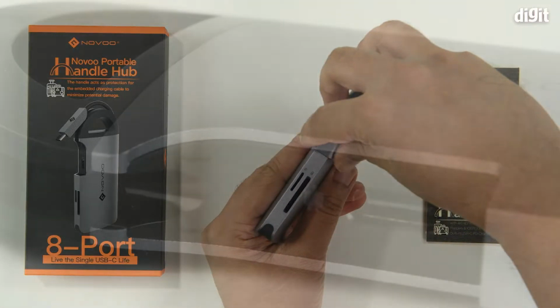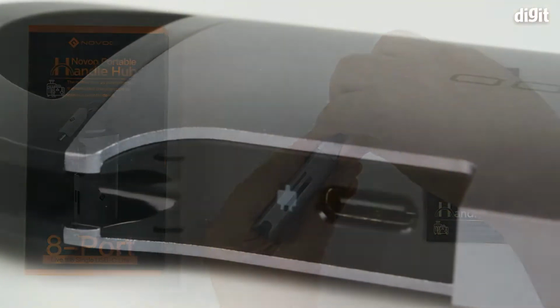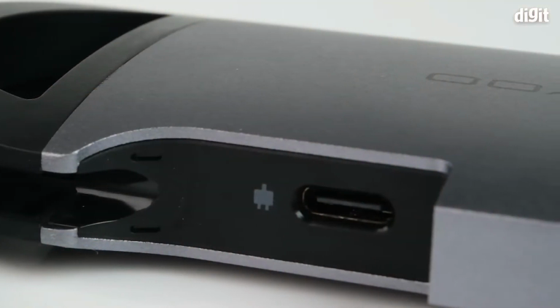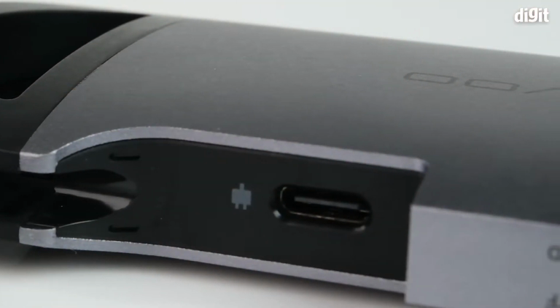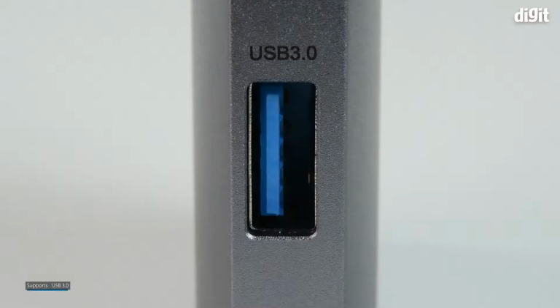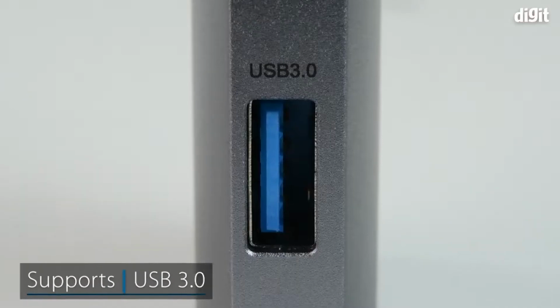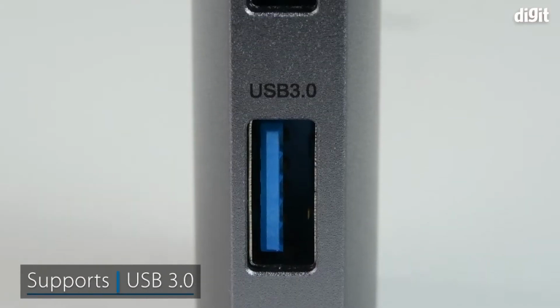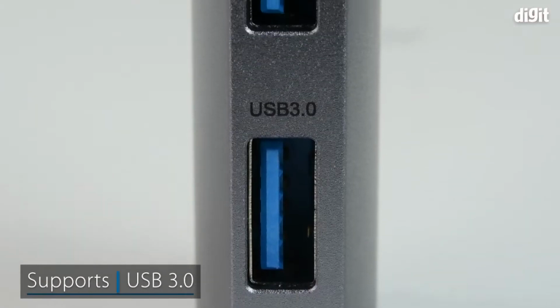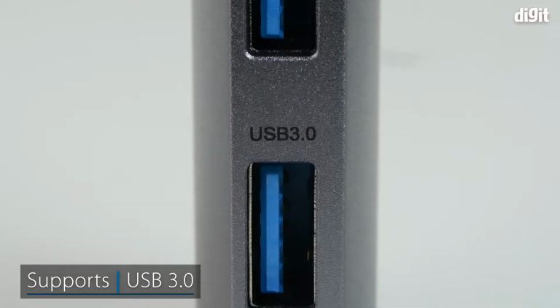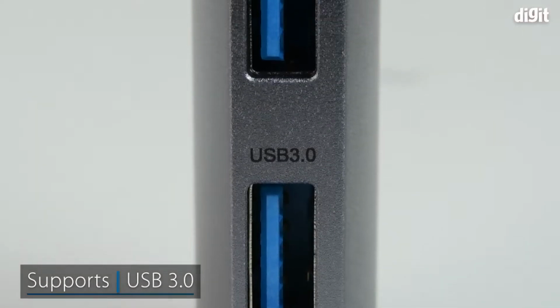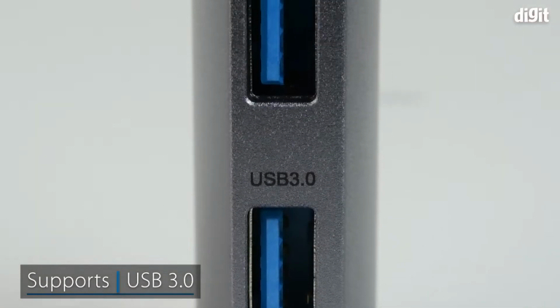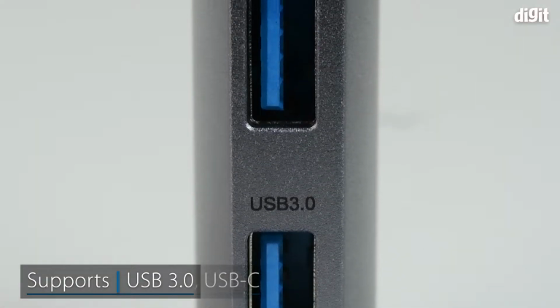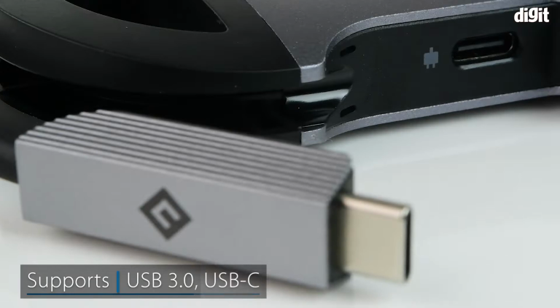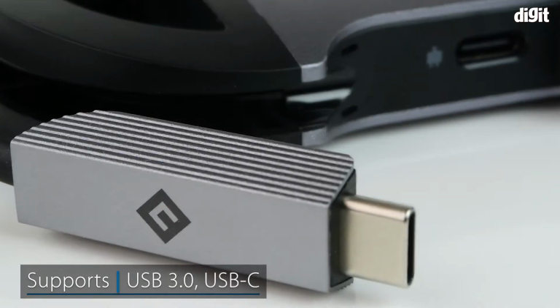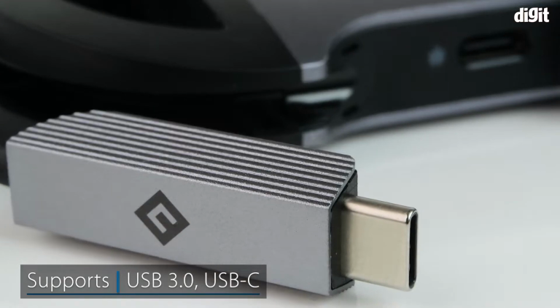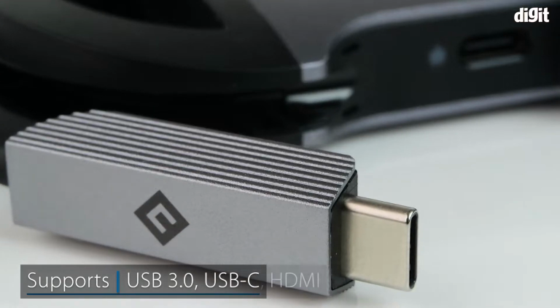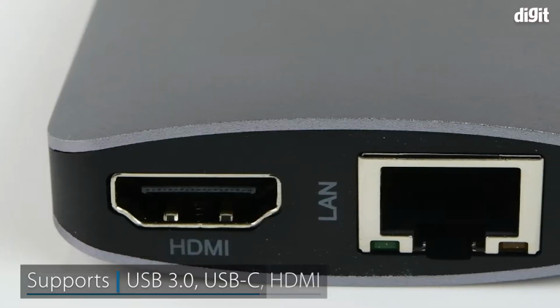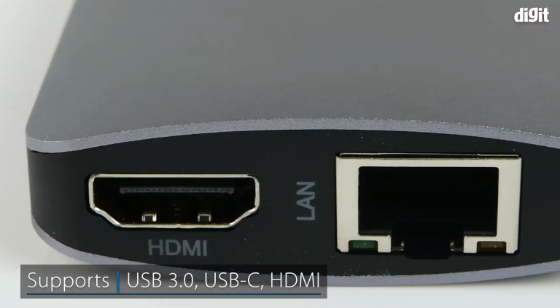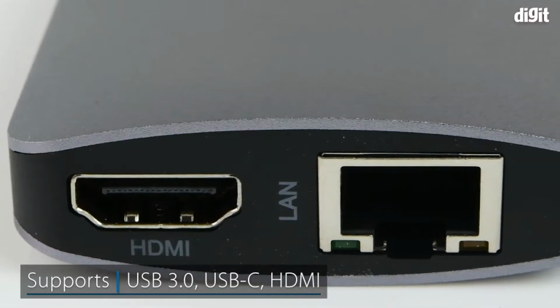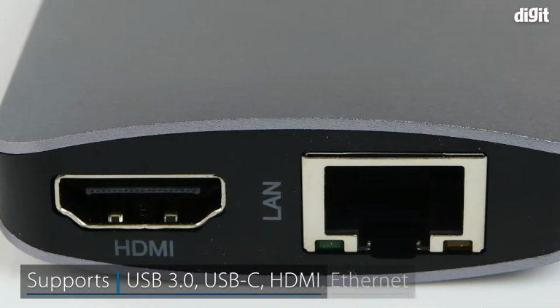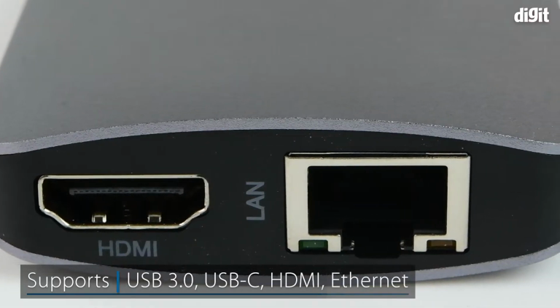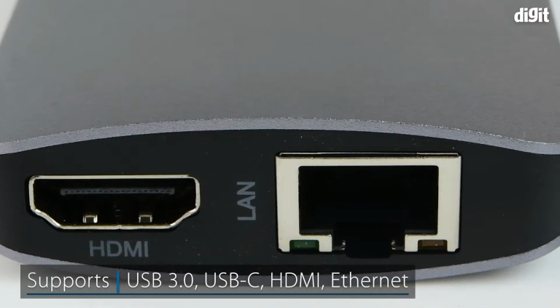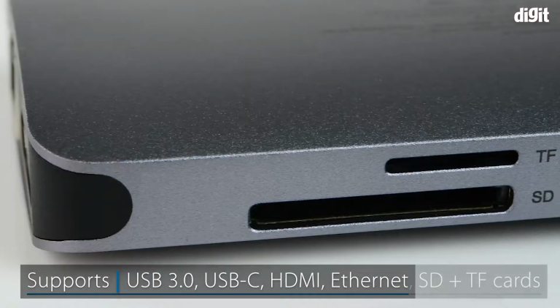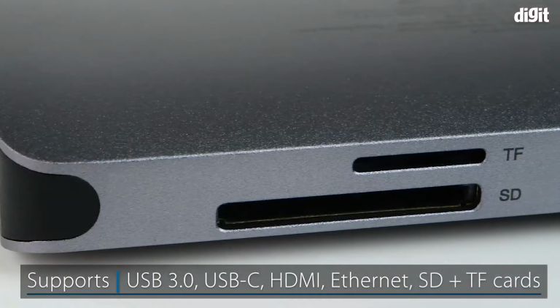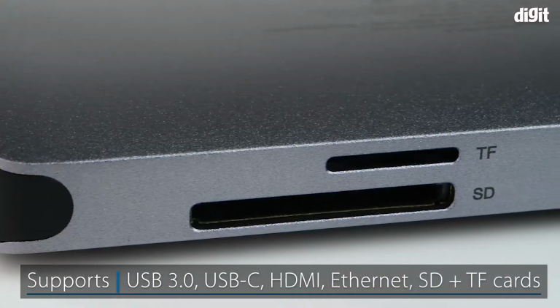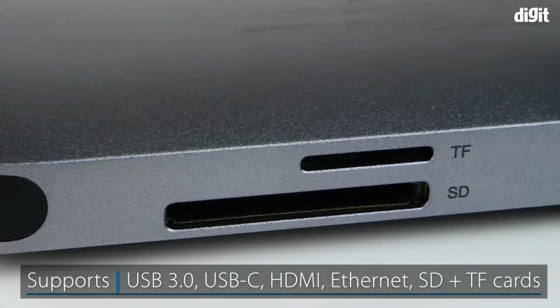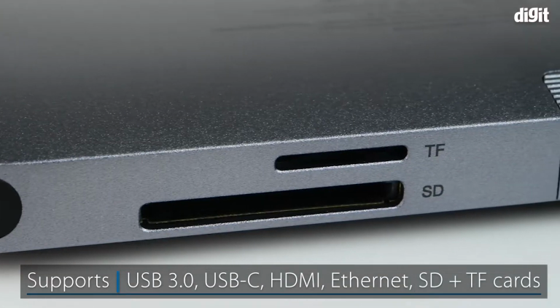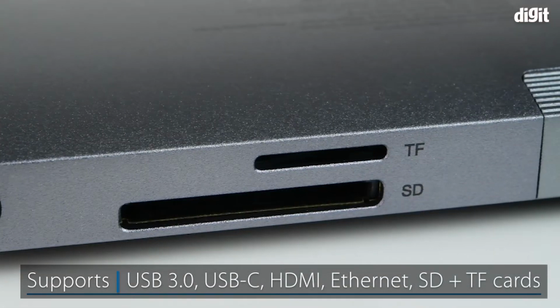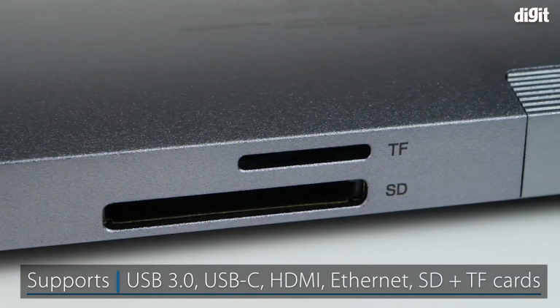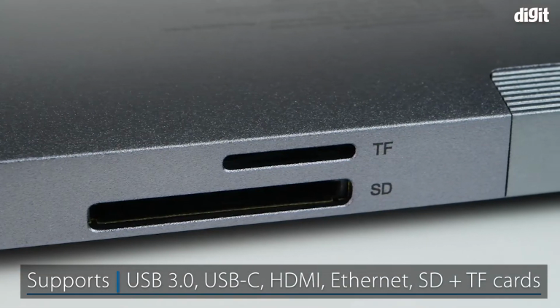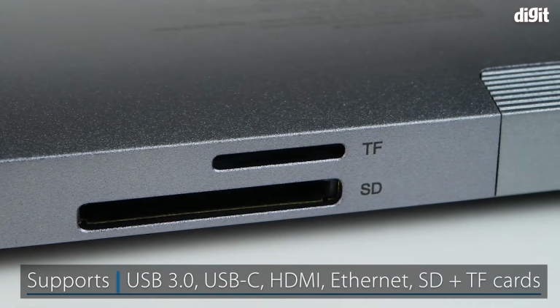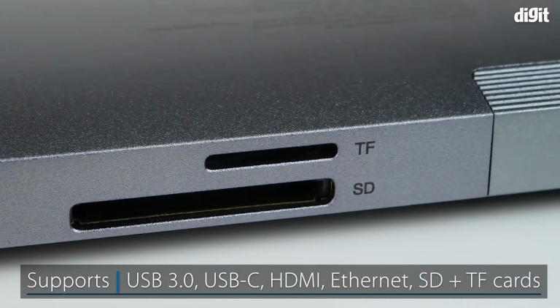It has support for USB 3.0, USB-C, HDMI, Ethernet, and SD and TF cards.